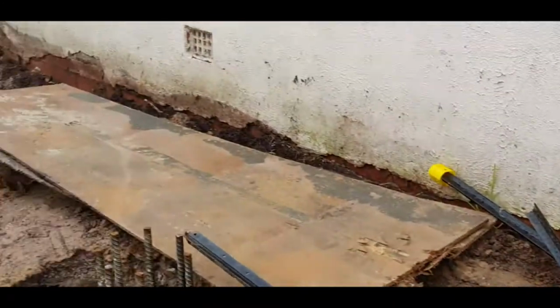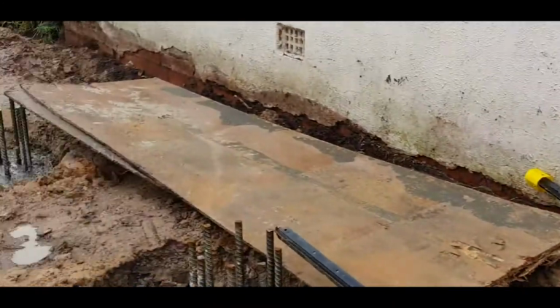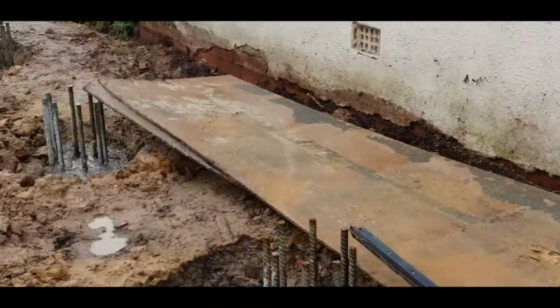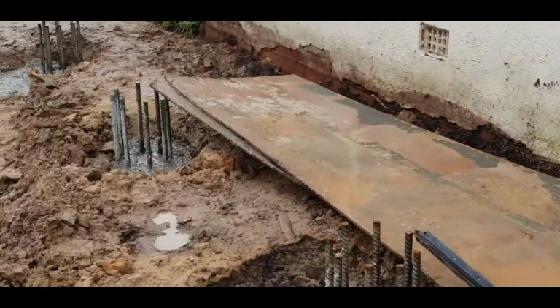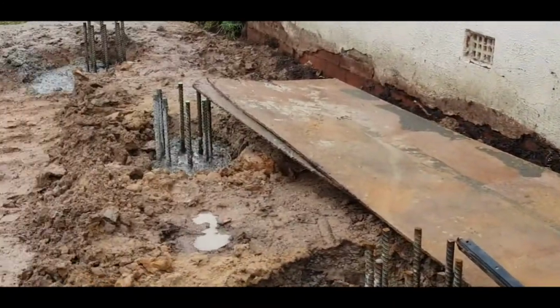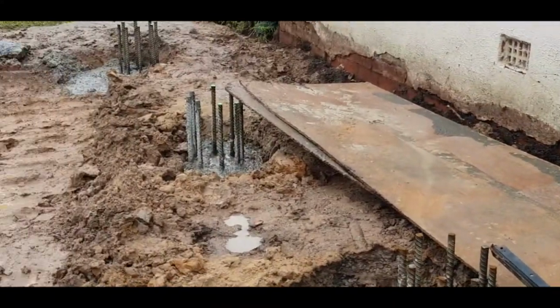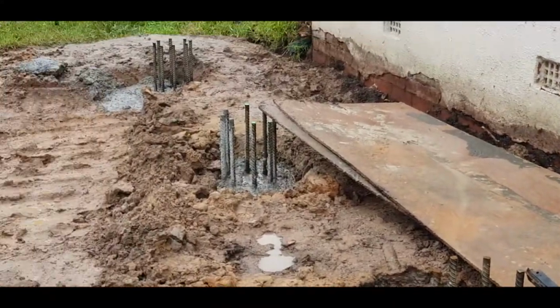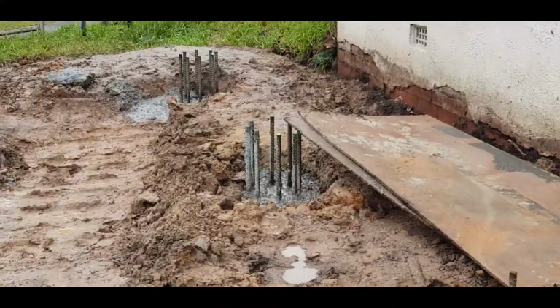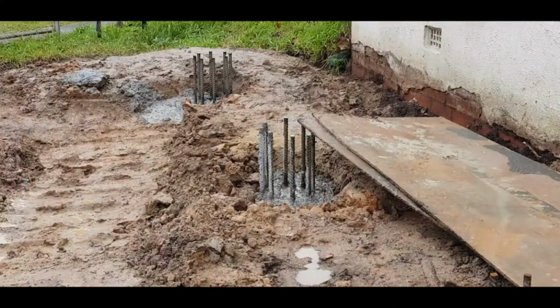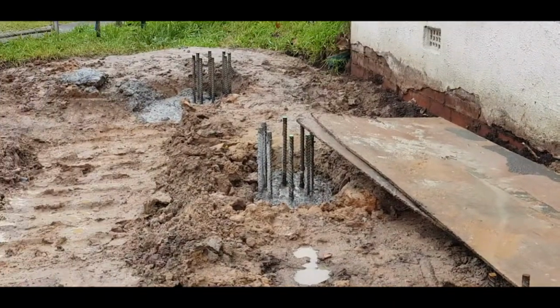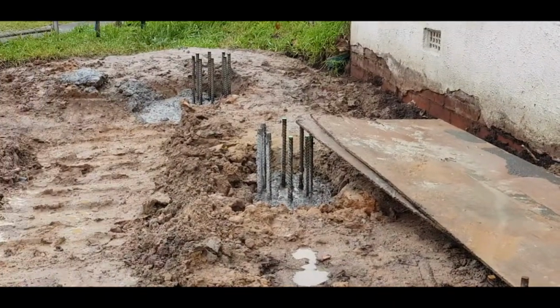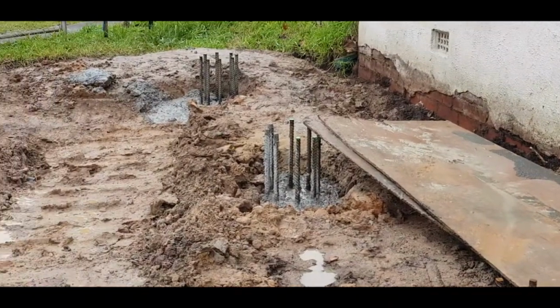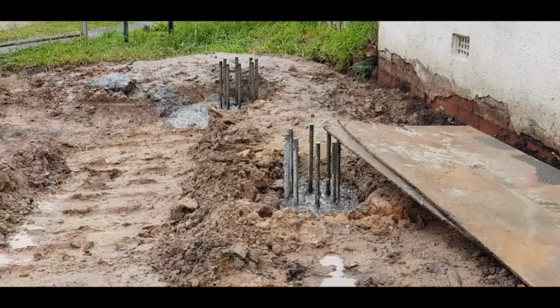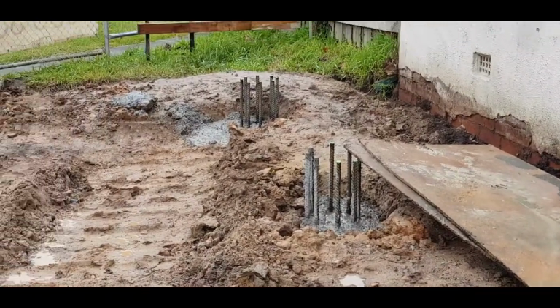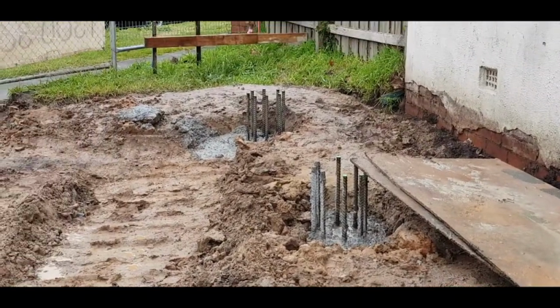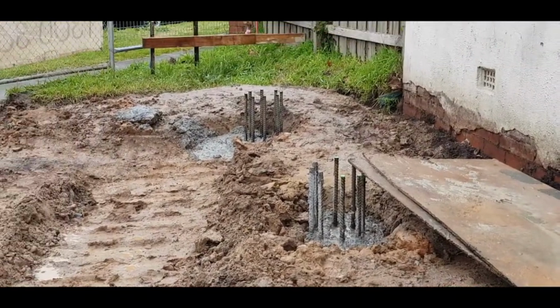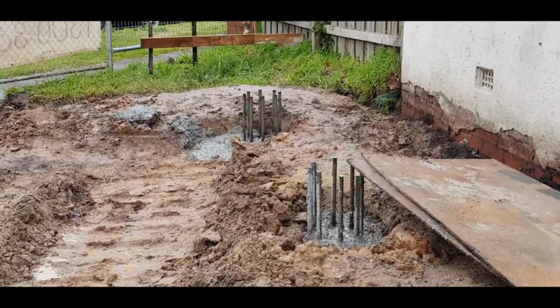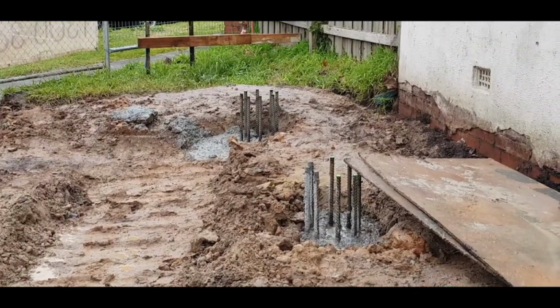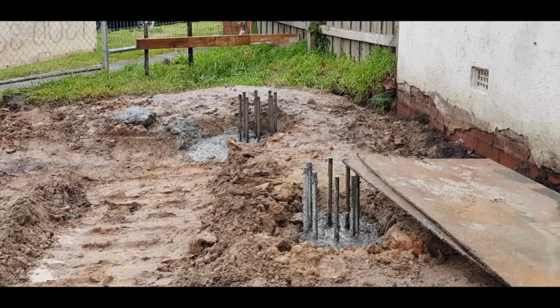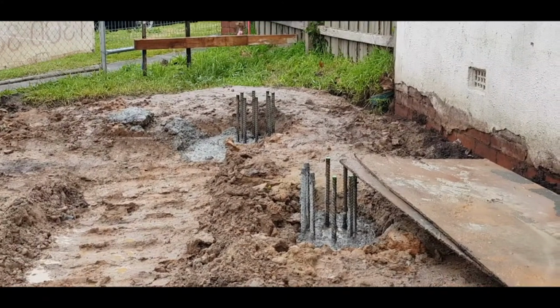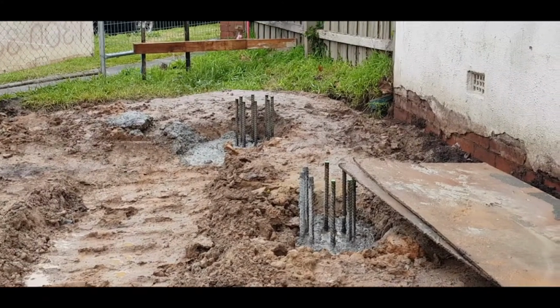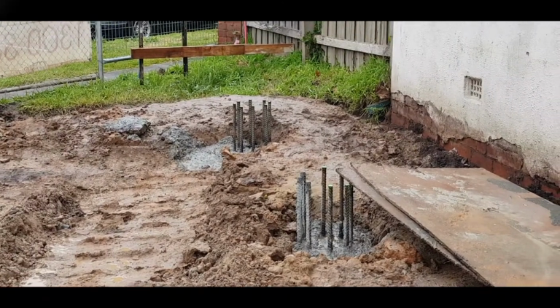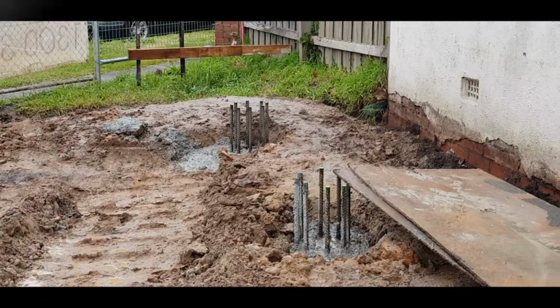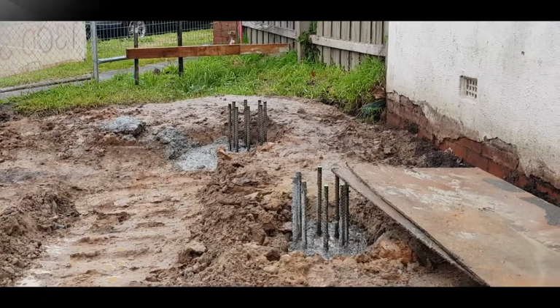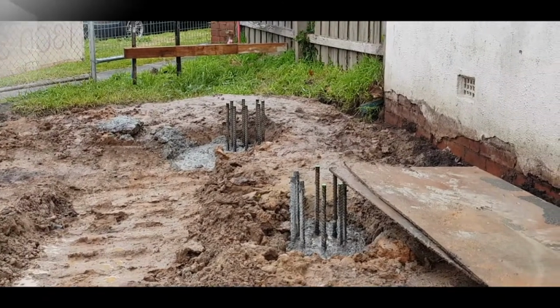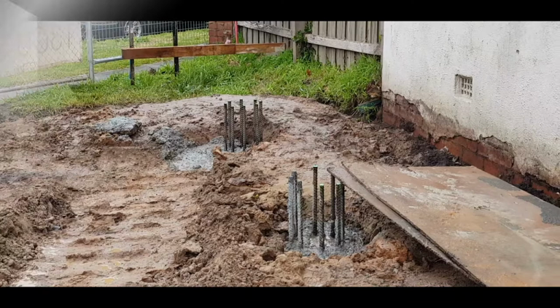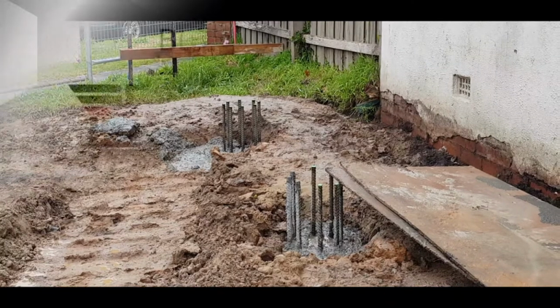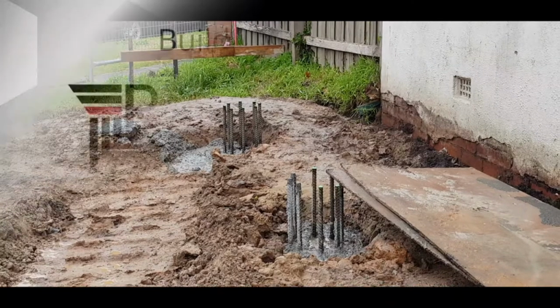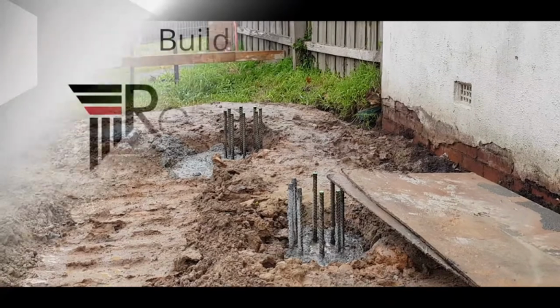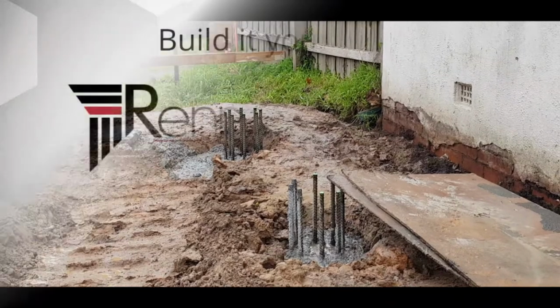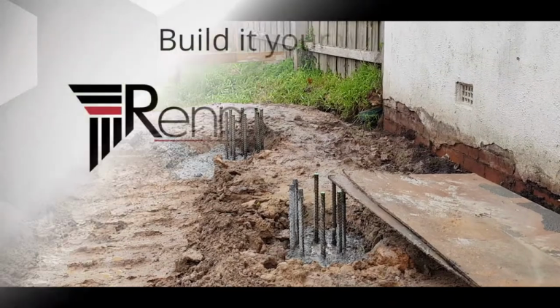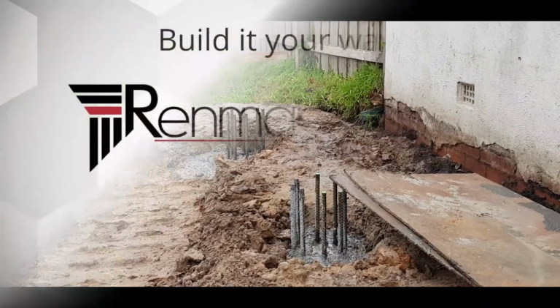Renmark Homes — experts in basement construction and multi-unit development.